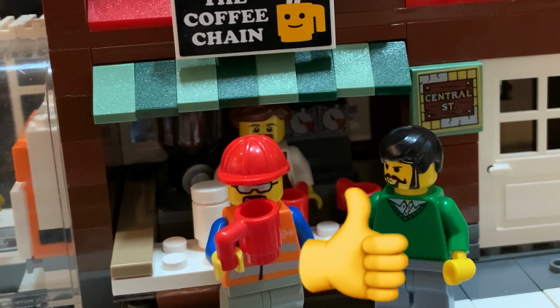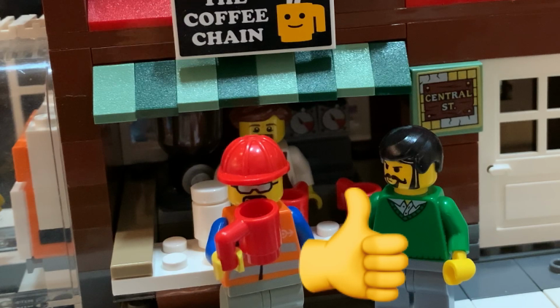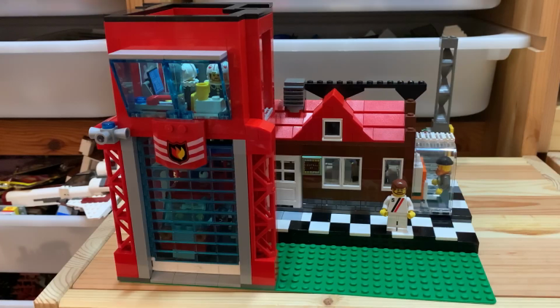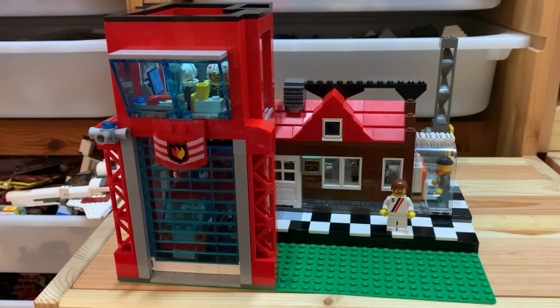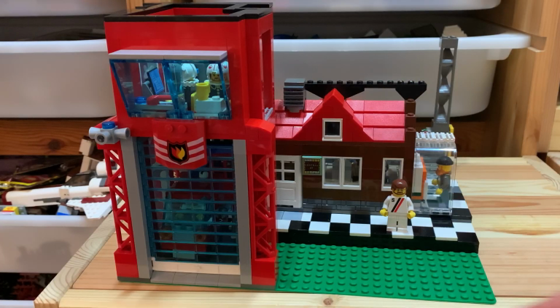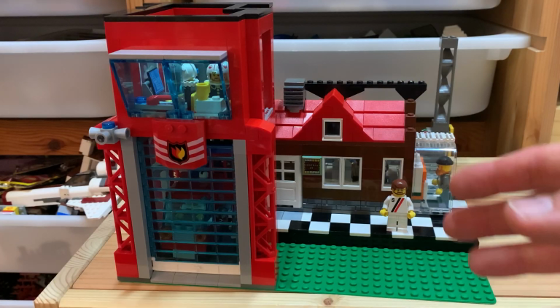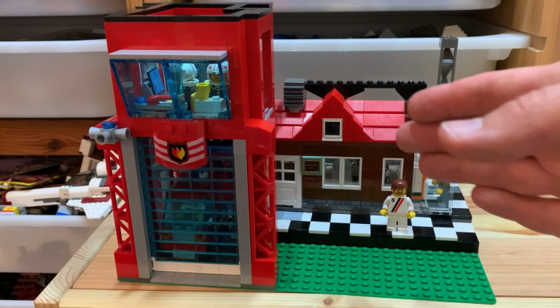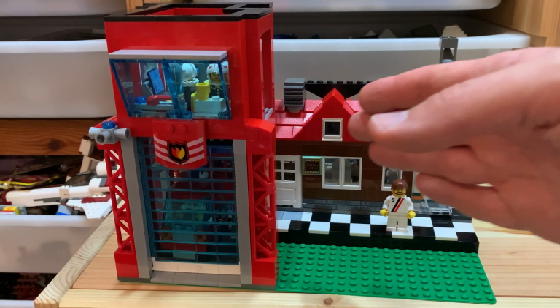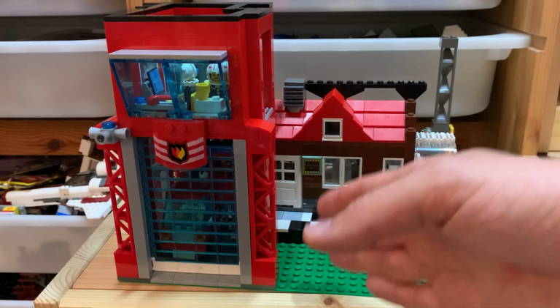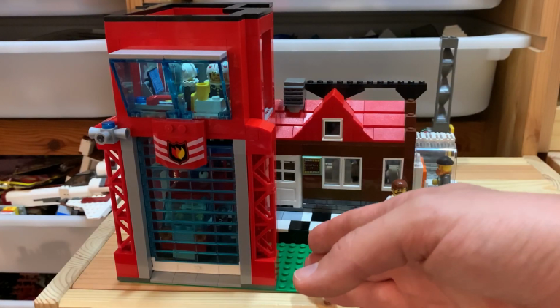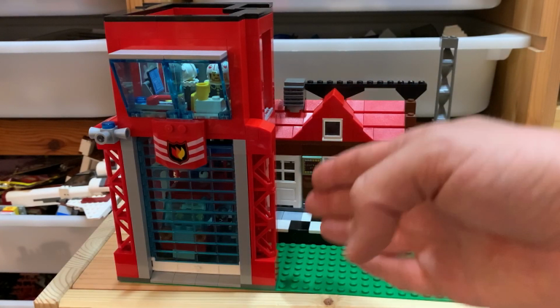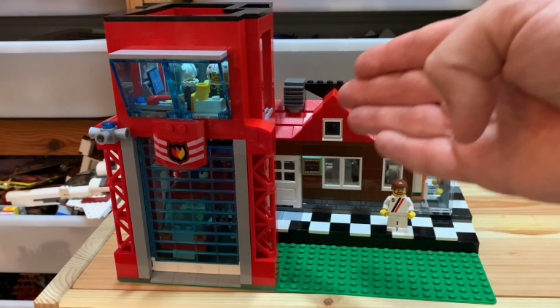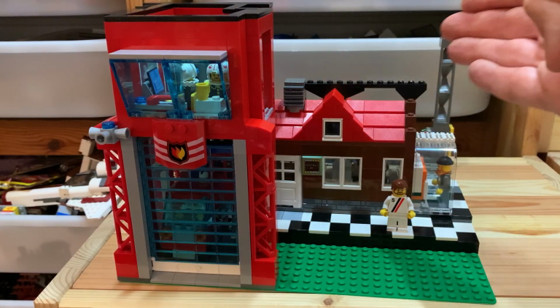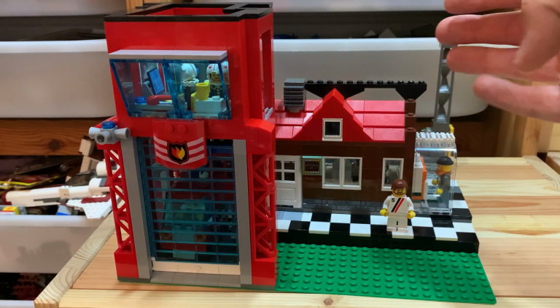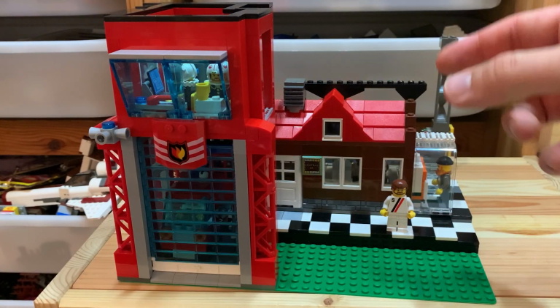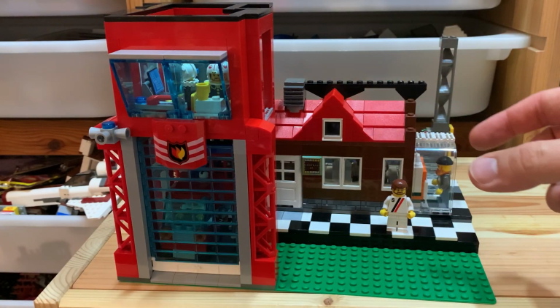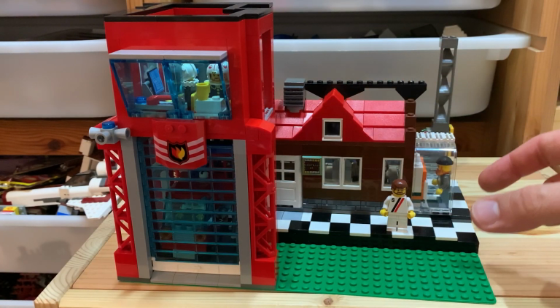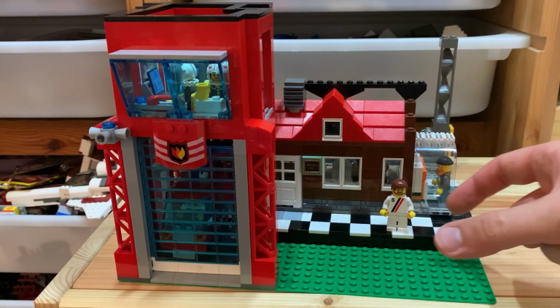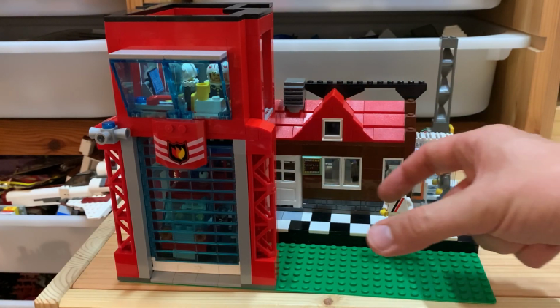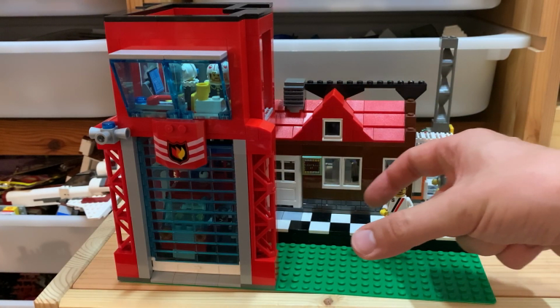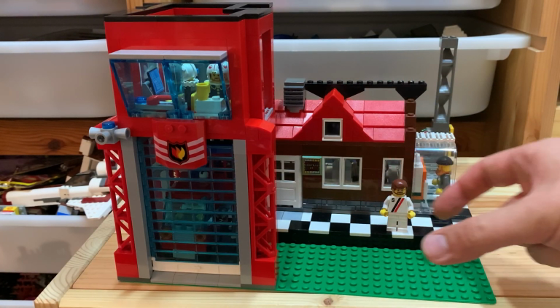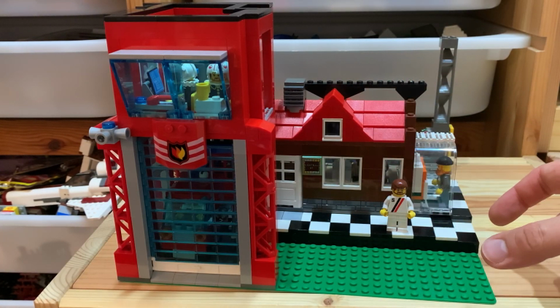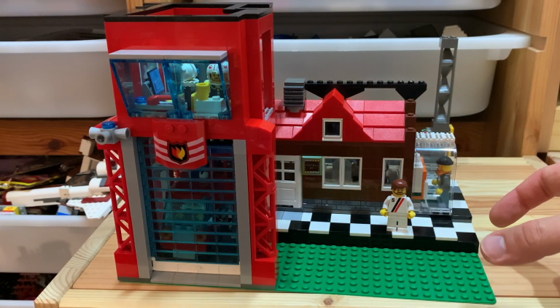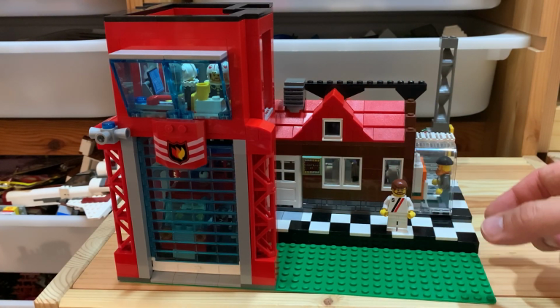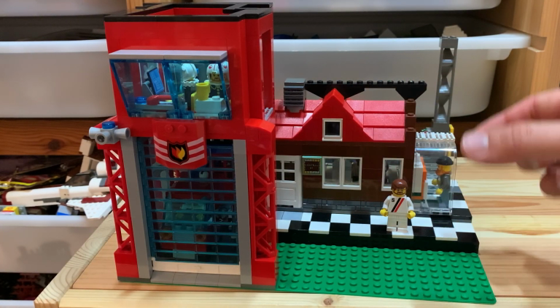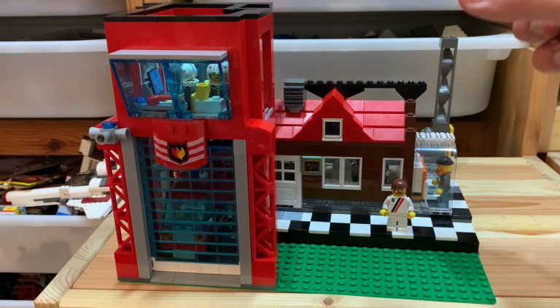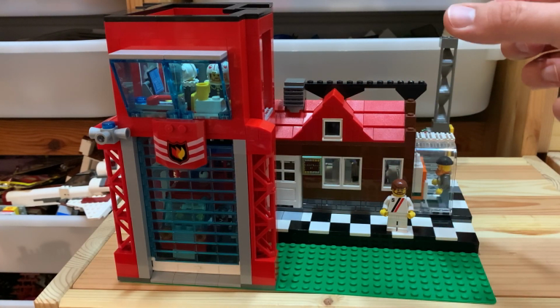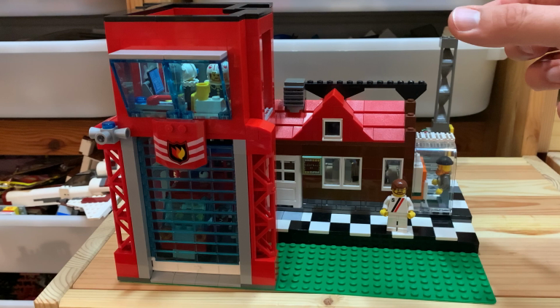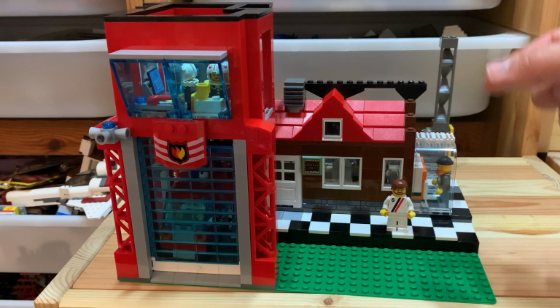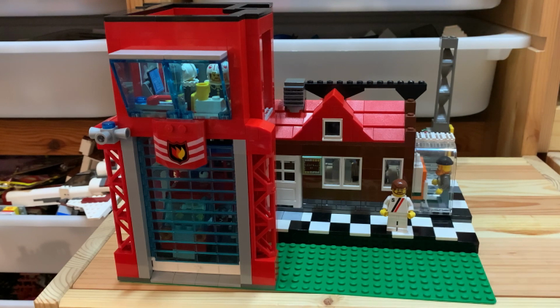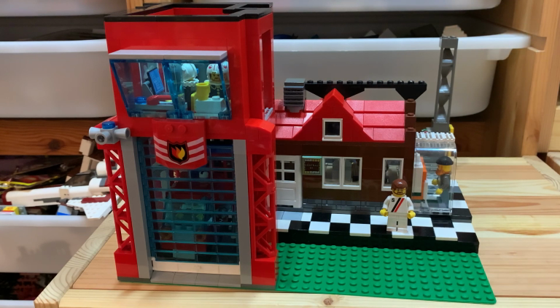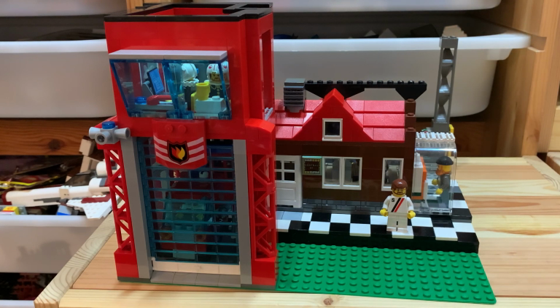In today's video we're gonna work on a staircase and a garage for the police, and a little office for the police.